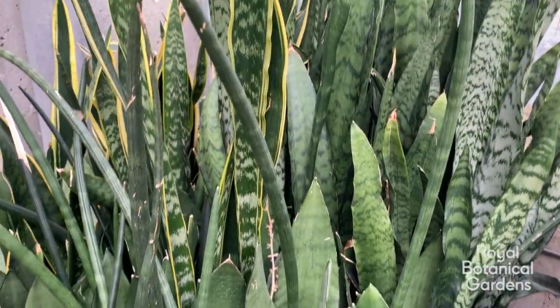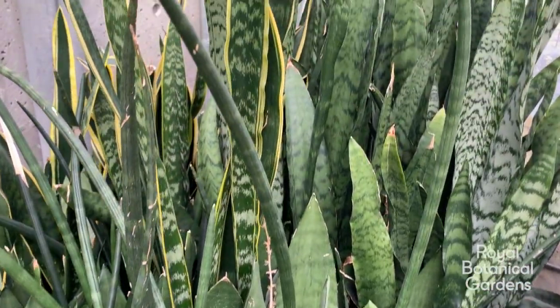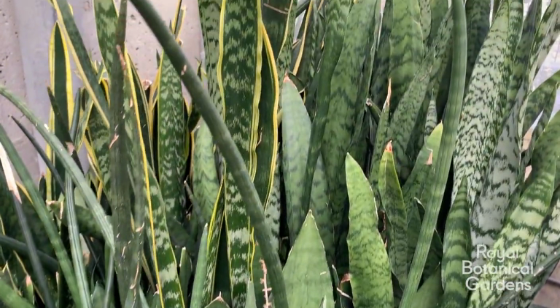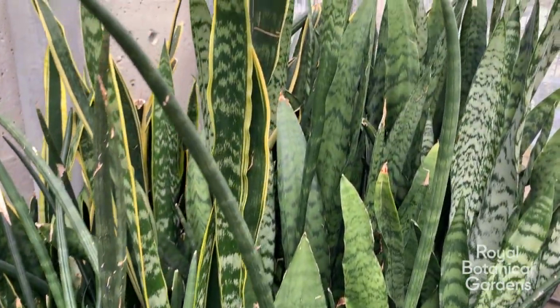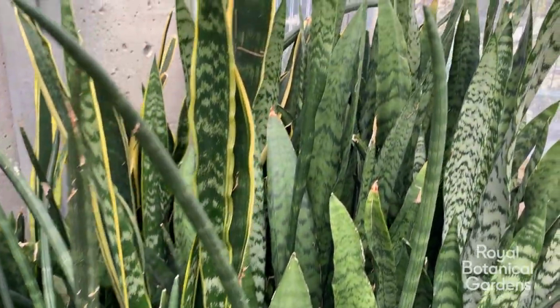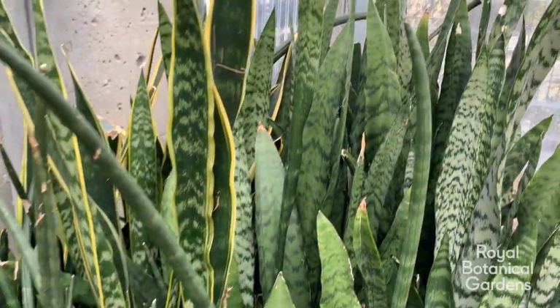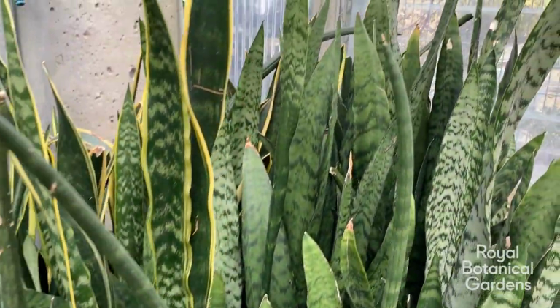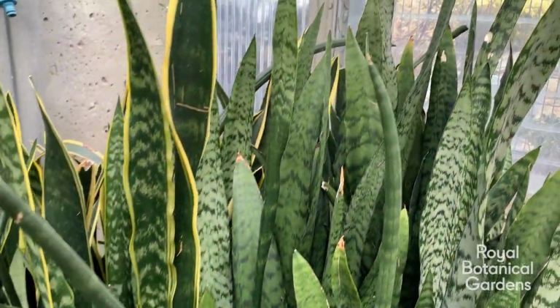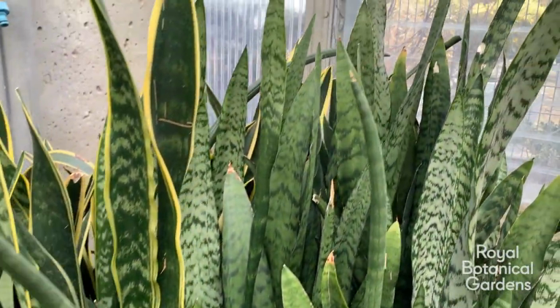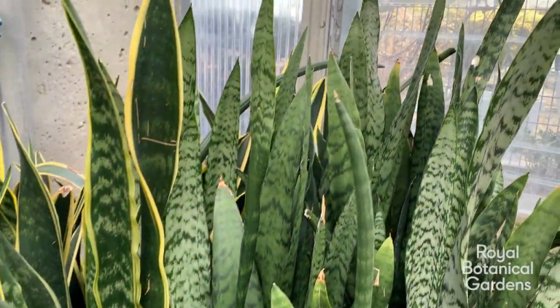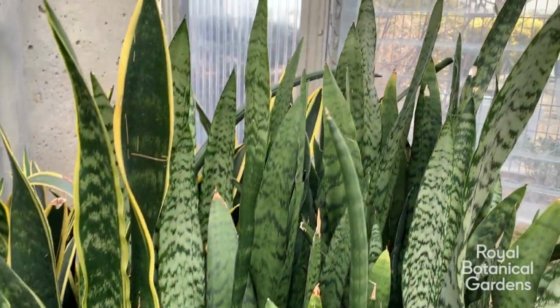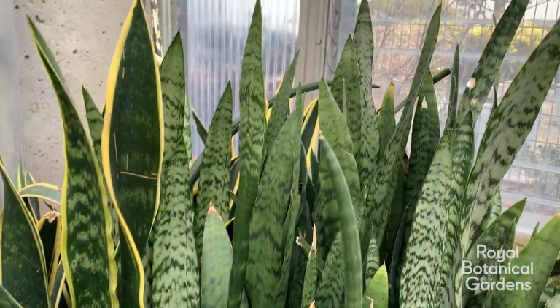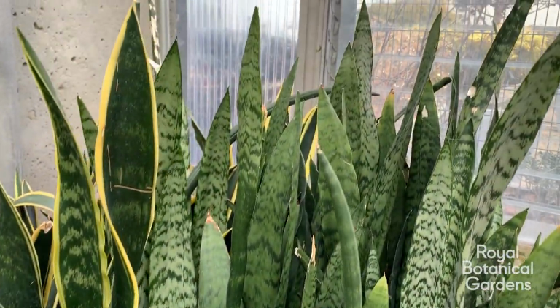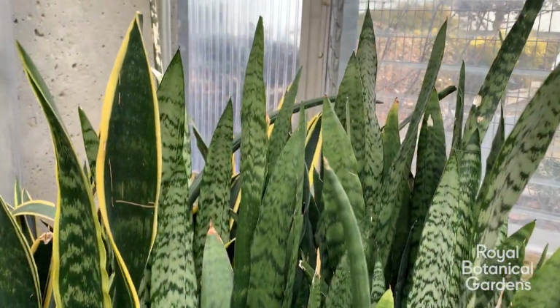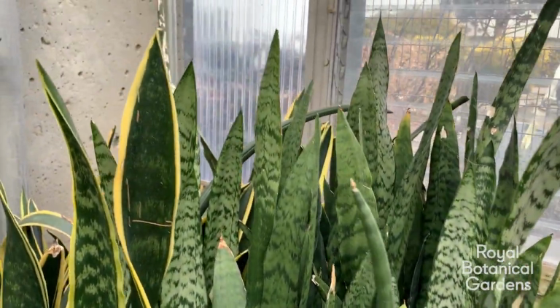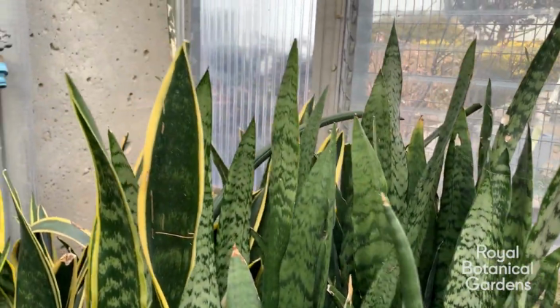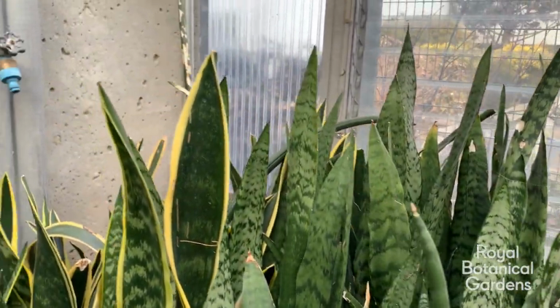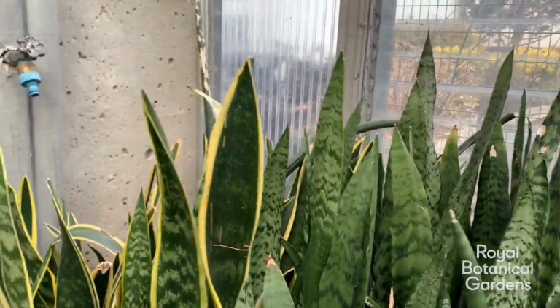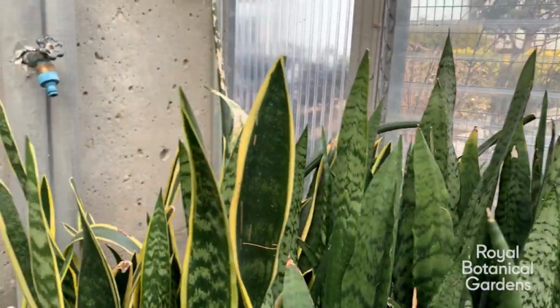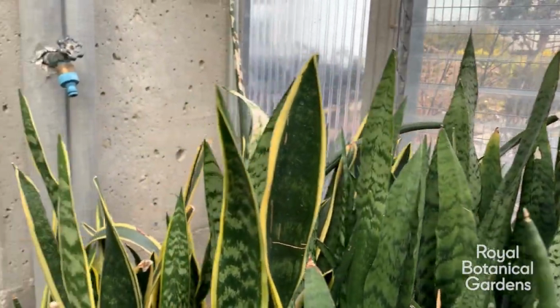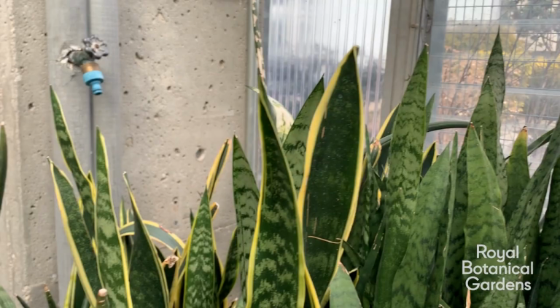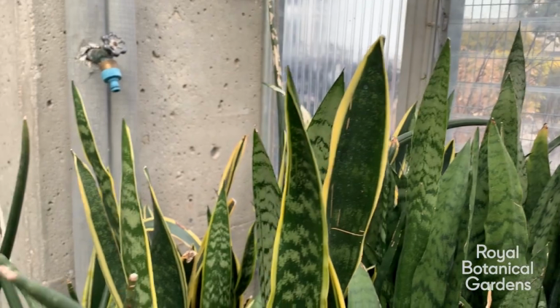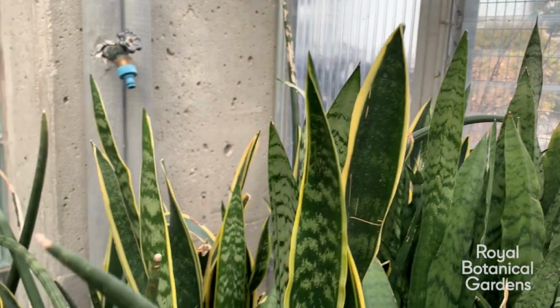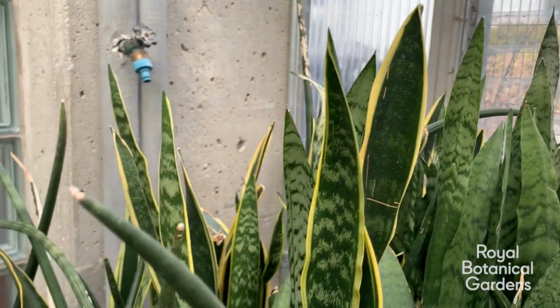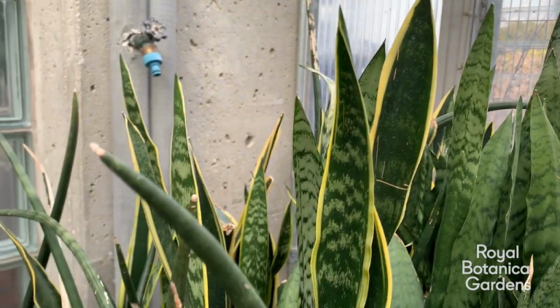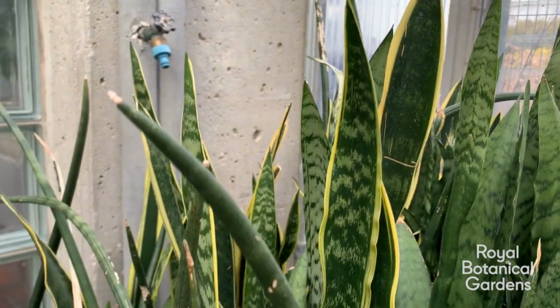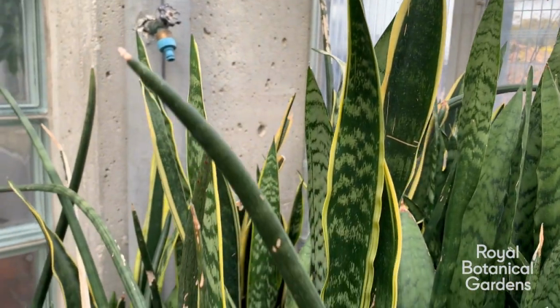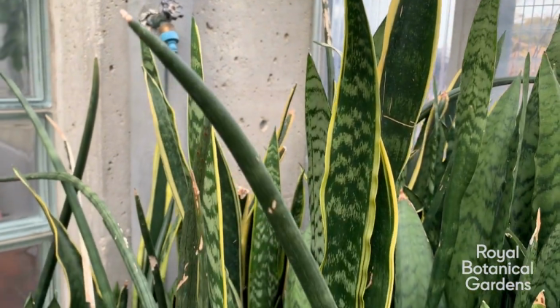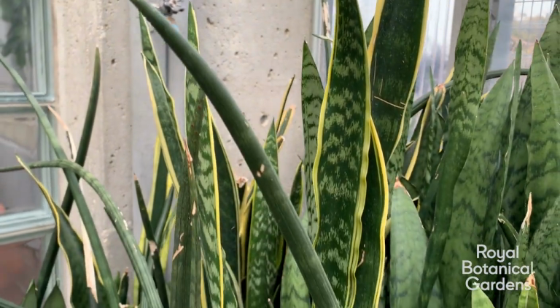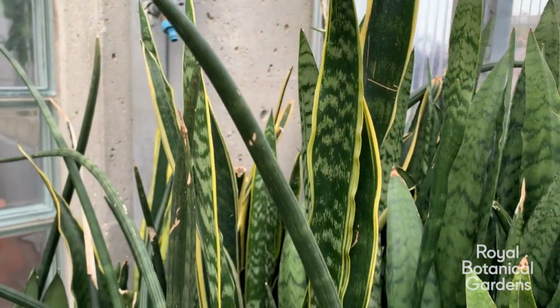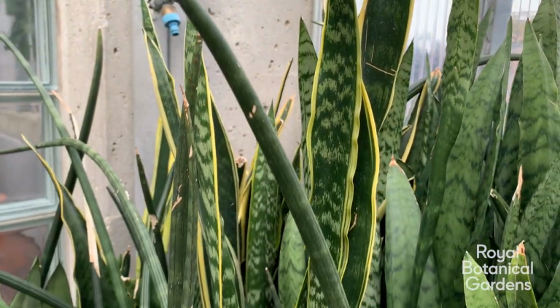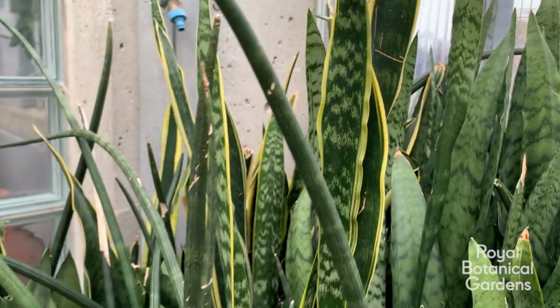I'm here today with Chris Tarrant, who is going to give us some tips and tricks on how to keep your snake plant healthy and happy for many years to come.